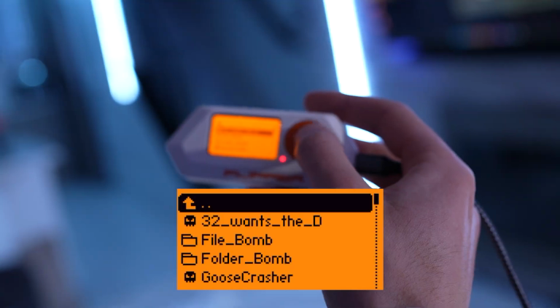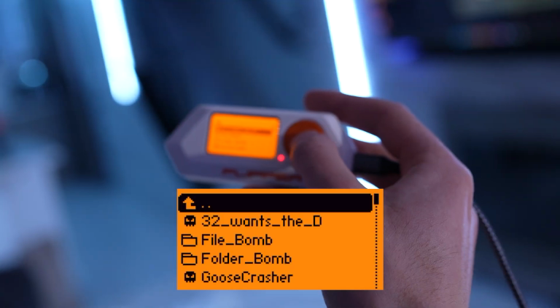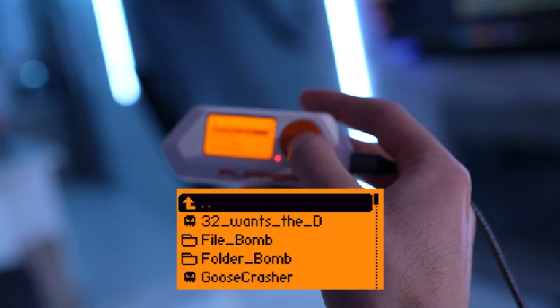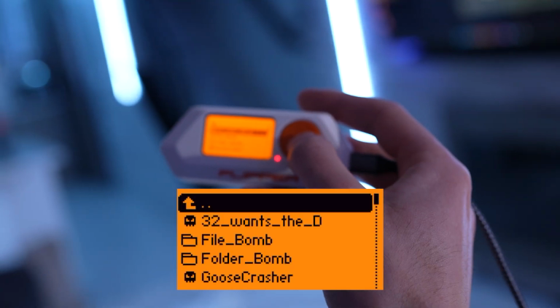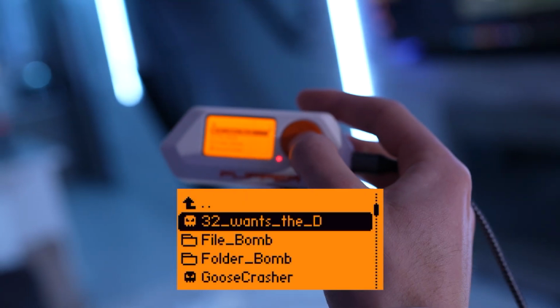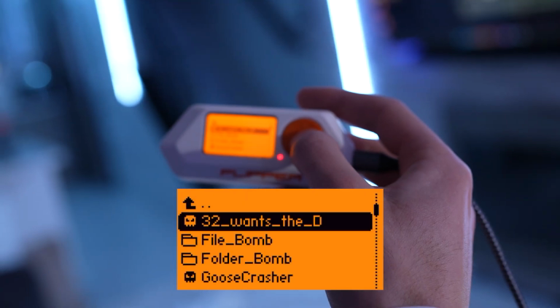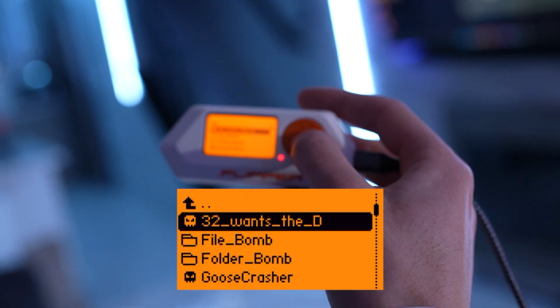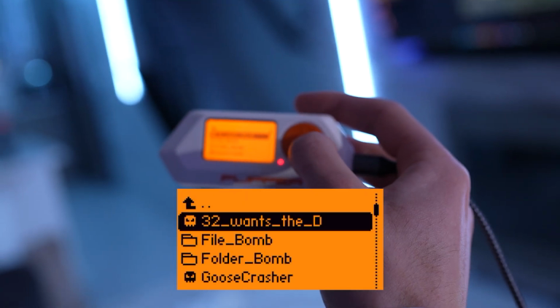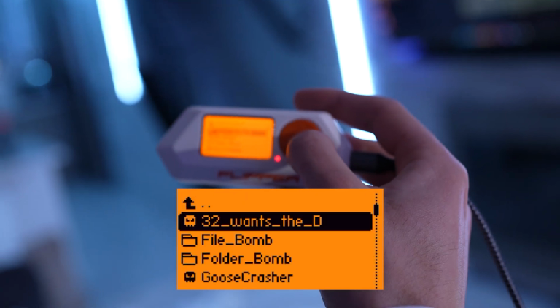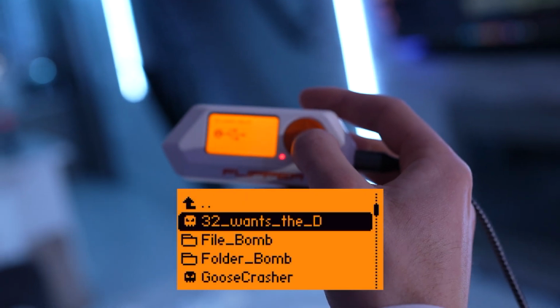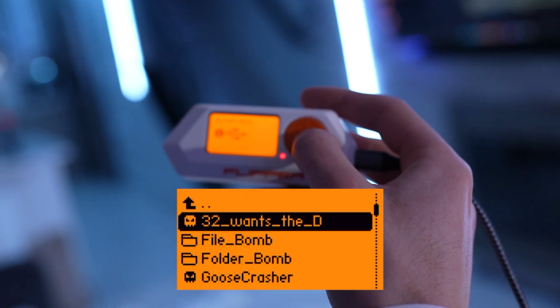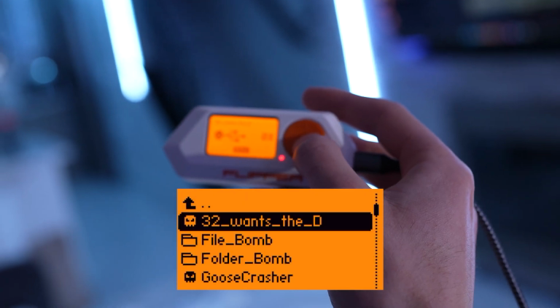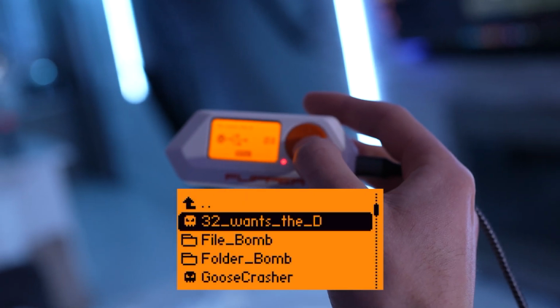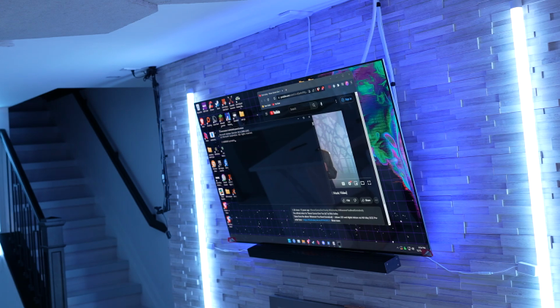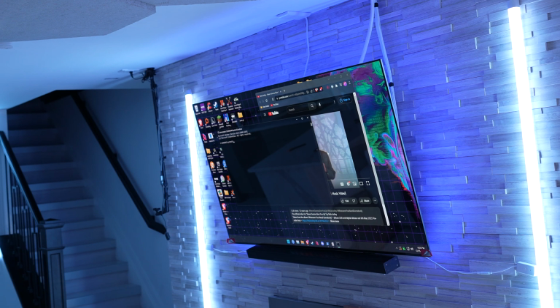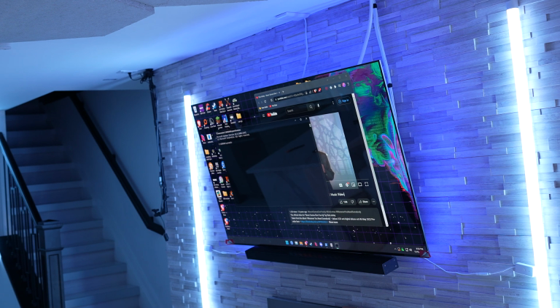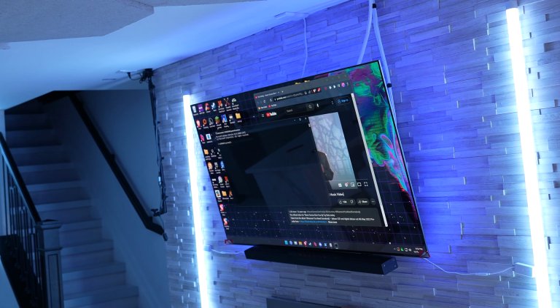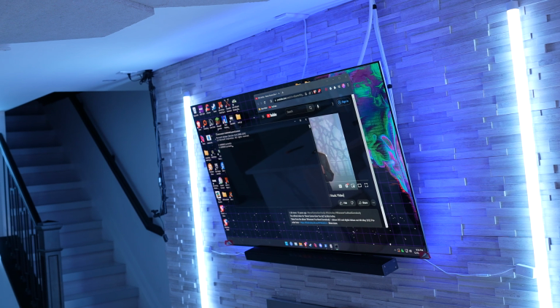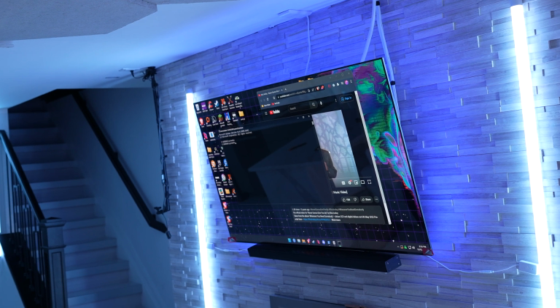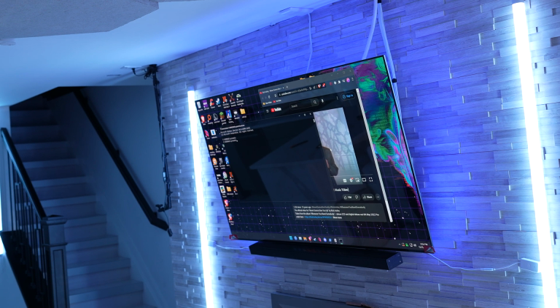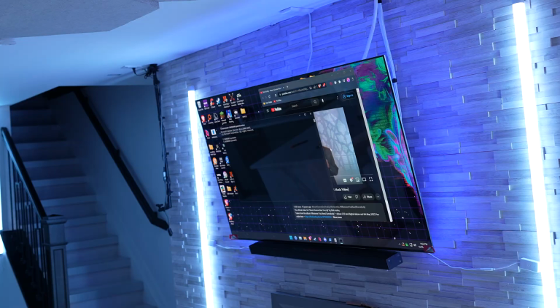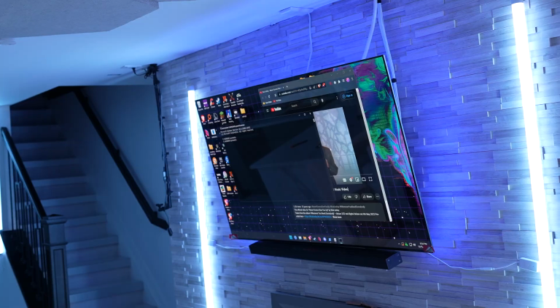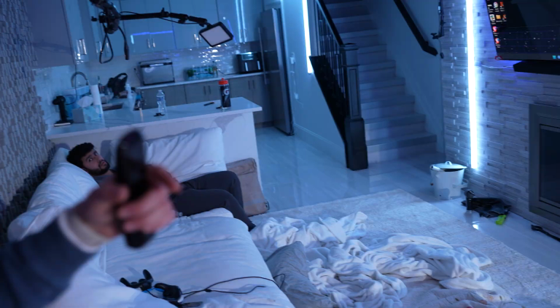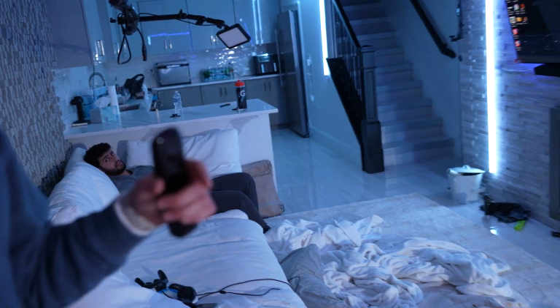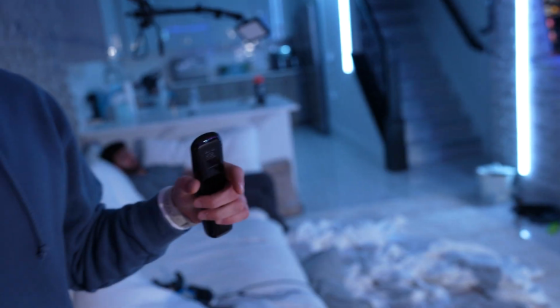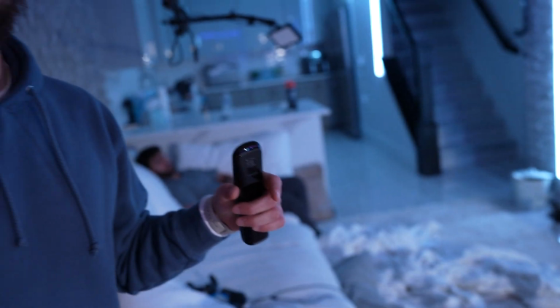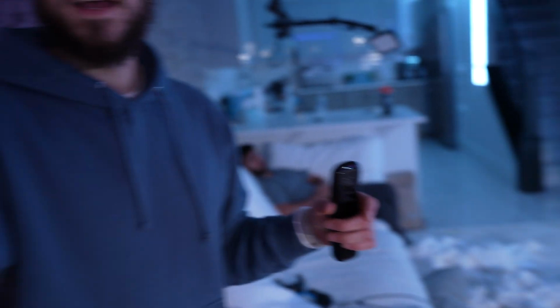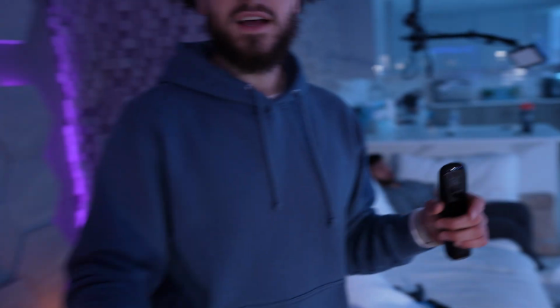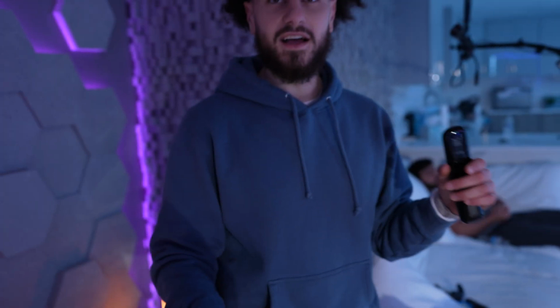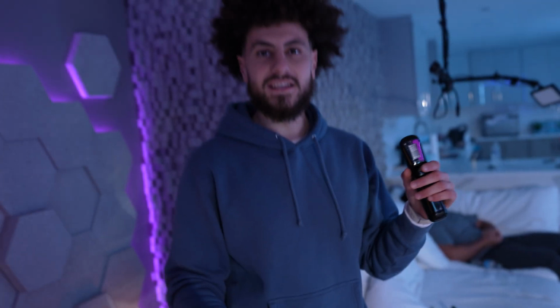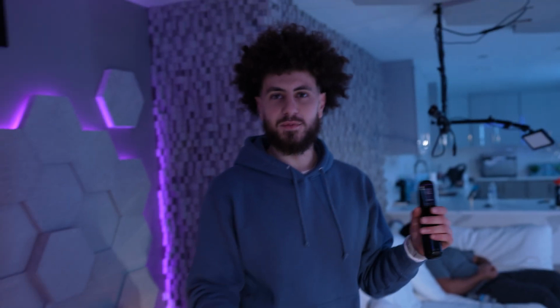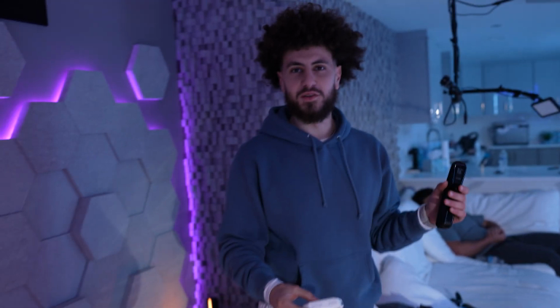This one's called '32 wants the D' — I have no clue what that means. It's gonna crash the whole PC. No way — 32 means System32.